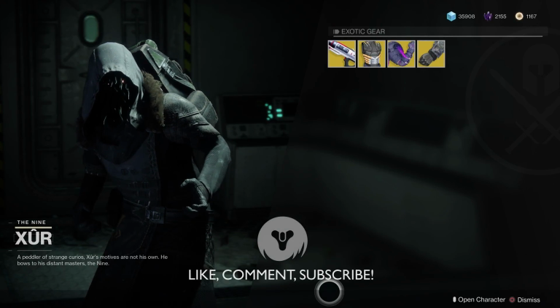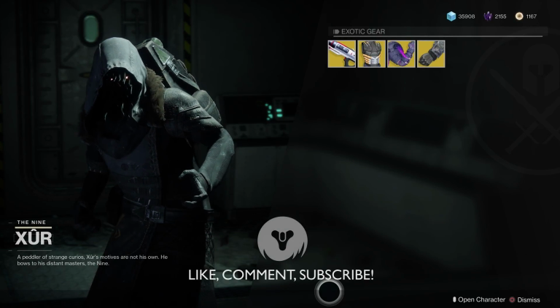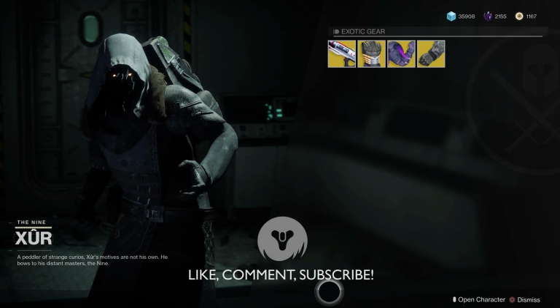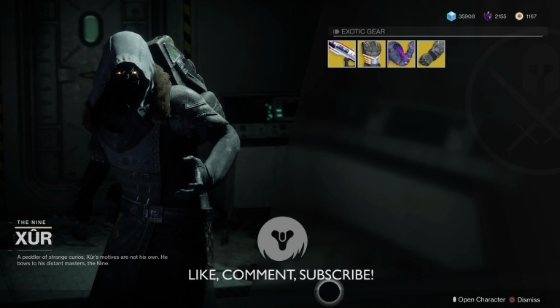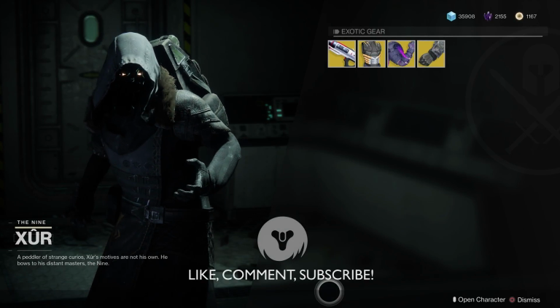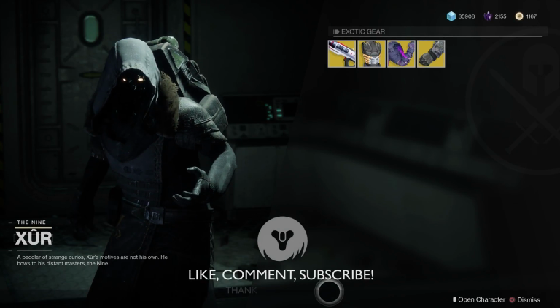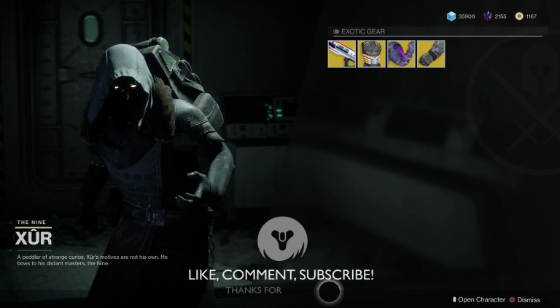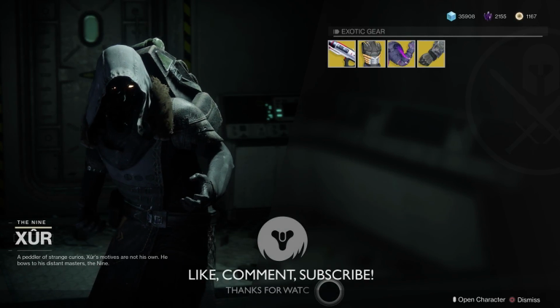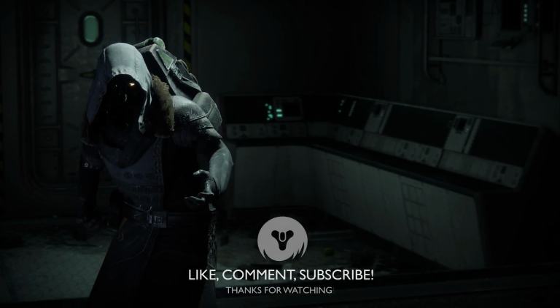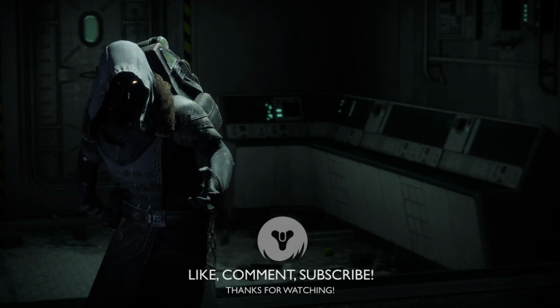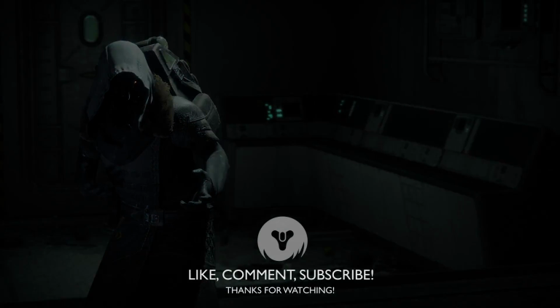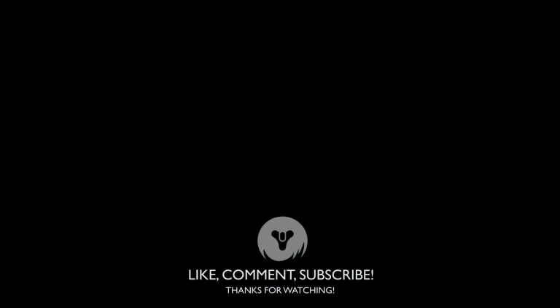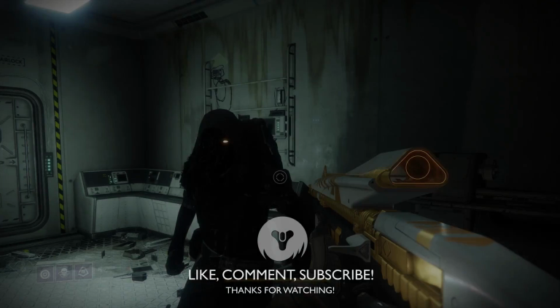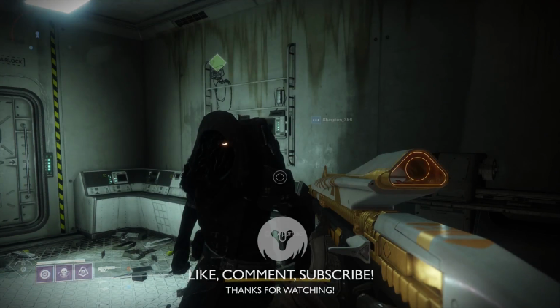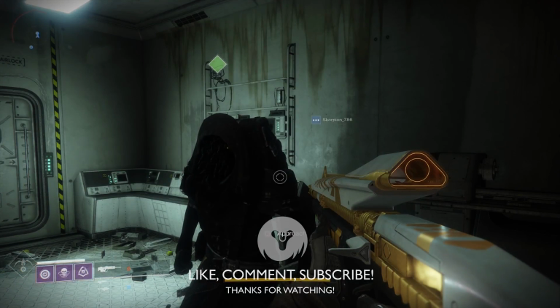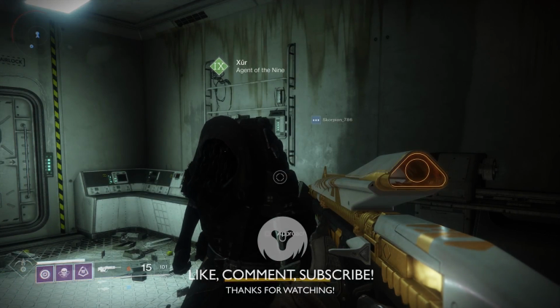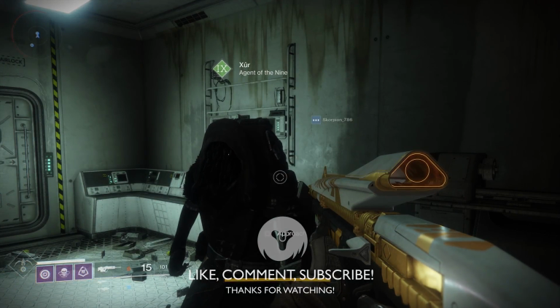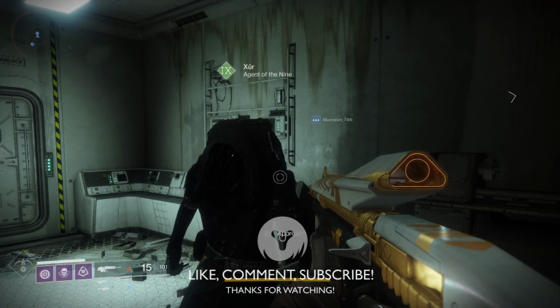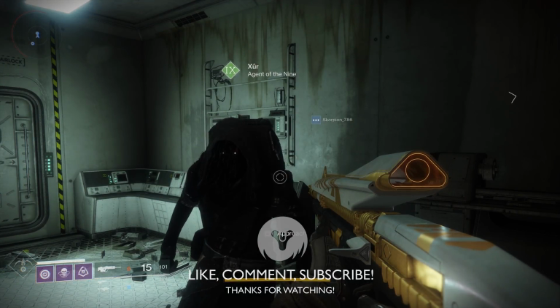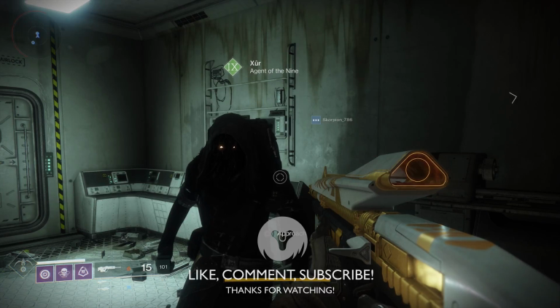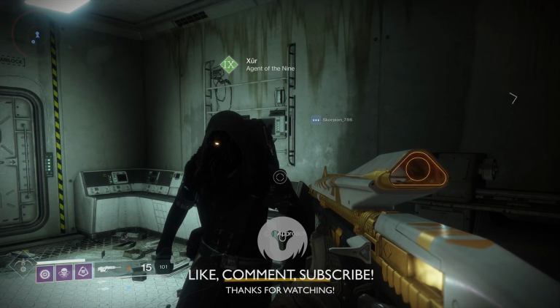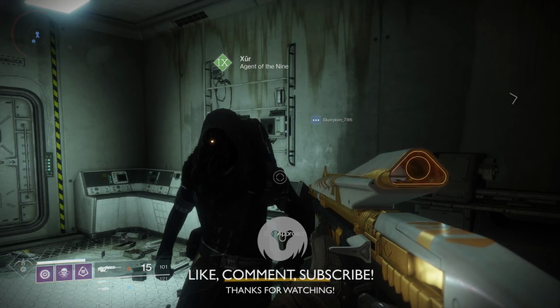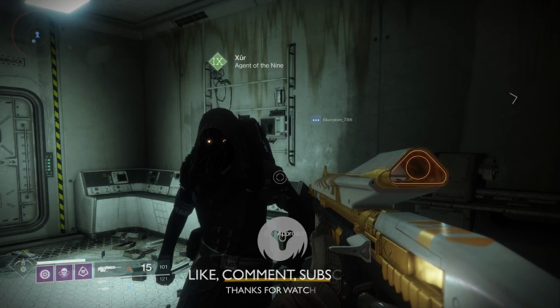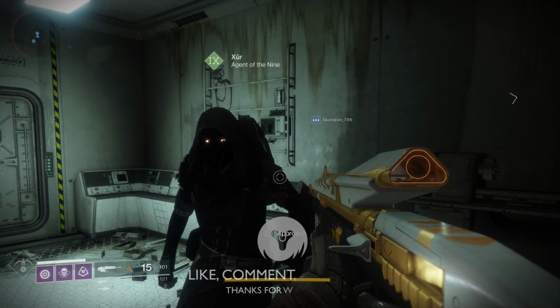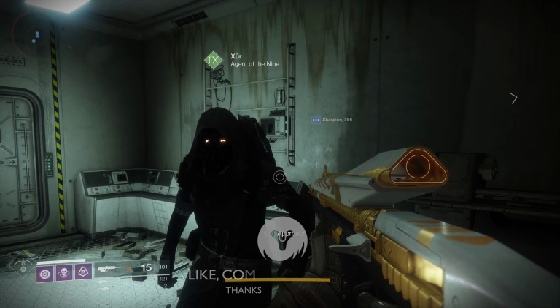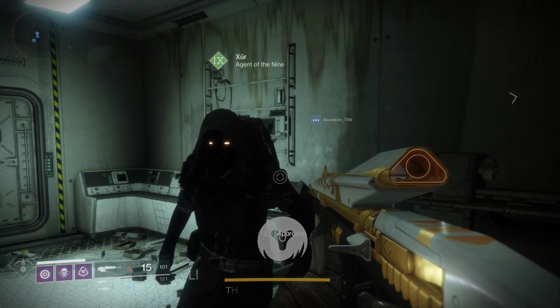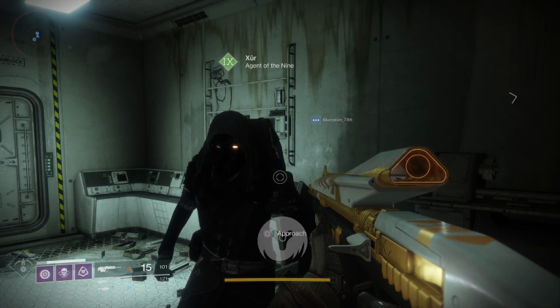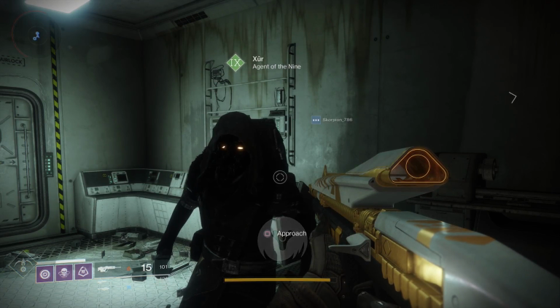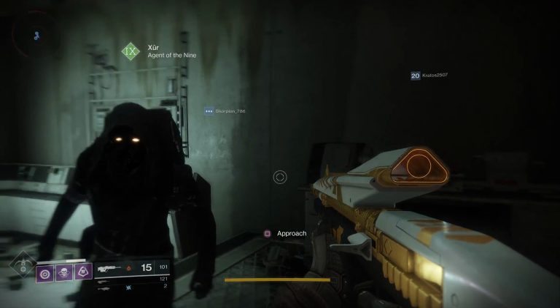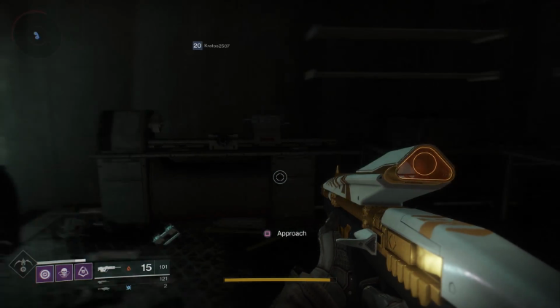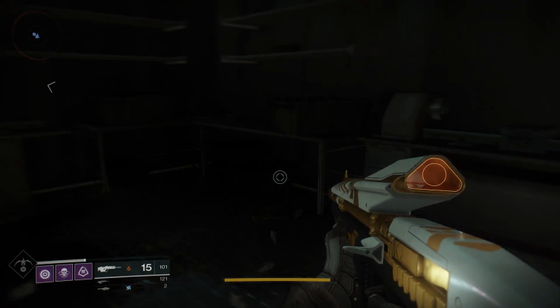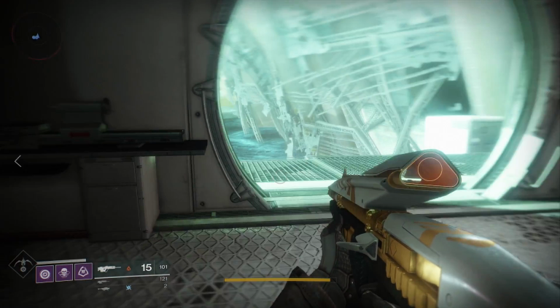So that's everything for this week. Comment, like and subscribe, and we'll be back again next Friday. Take care.